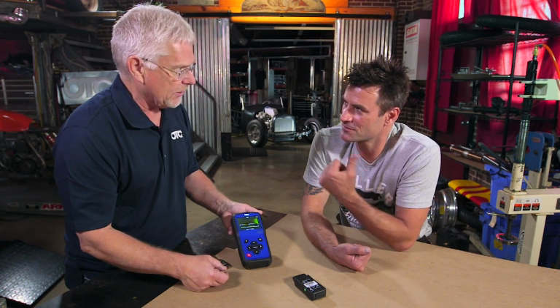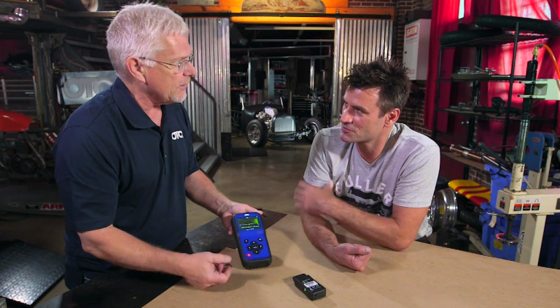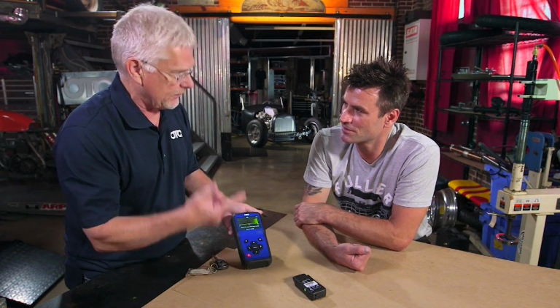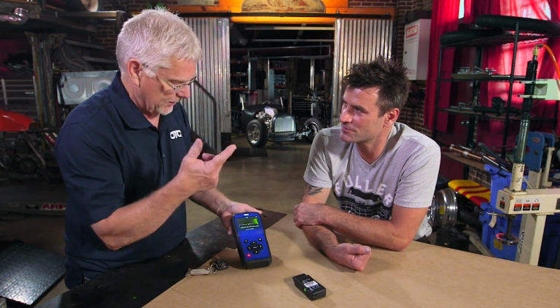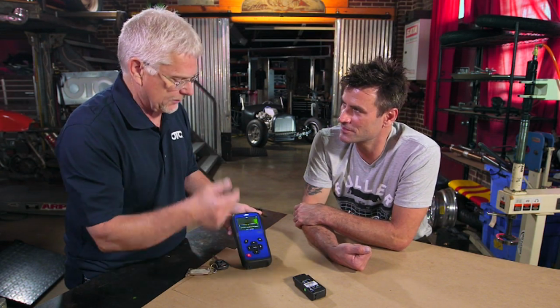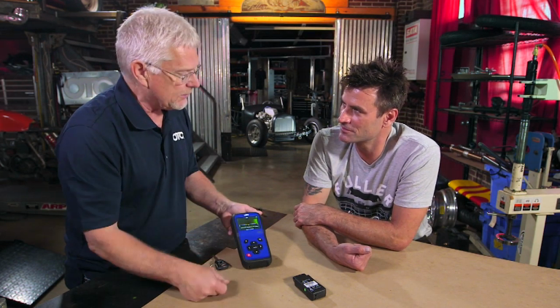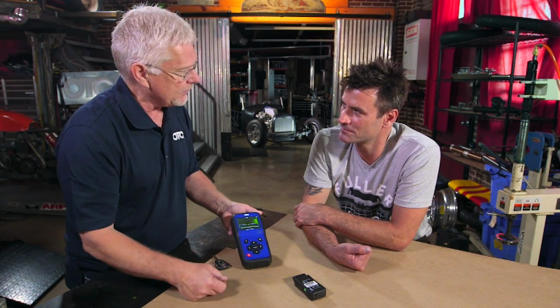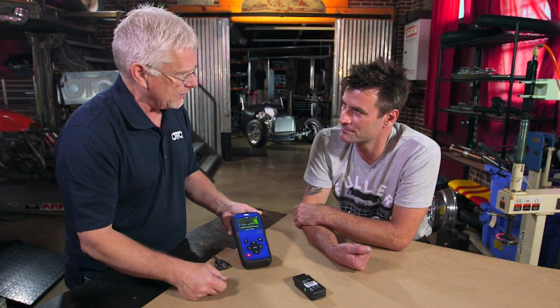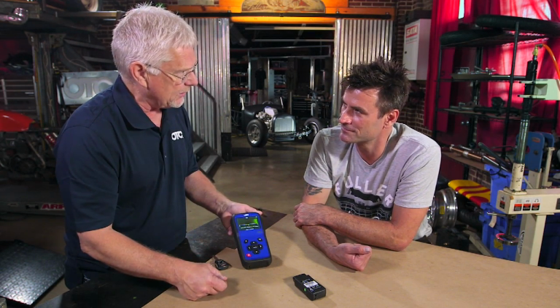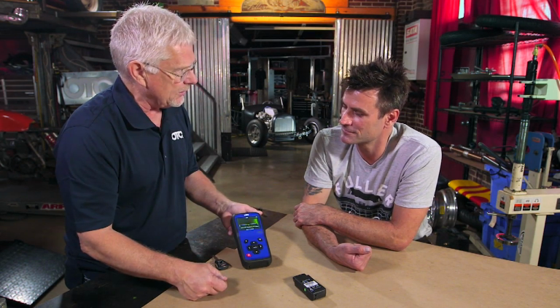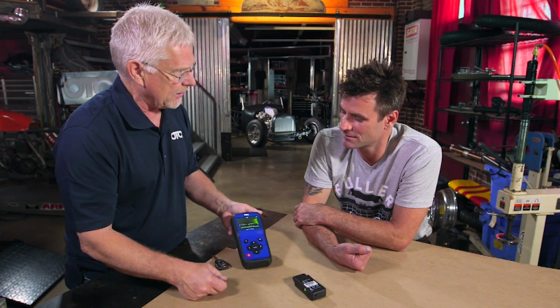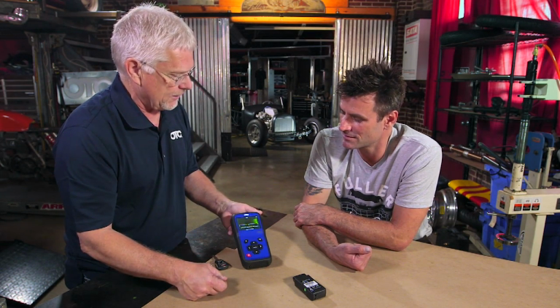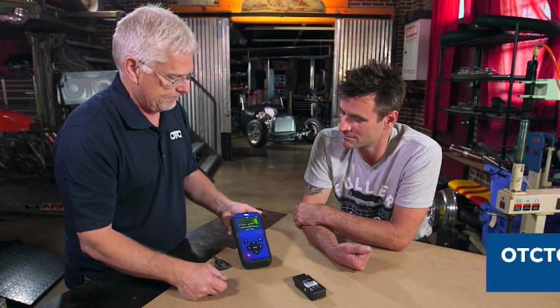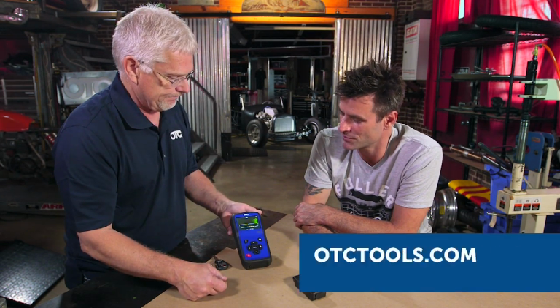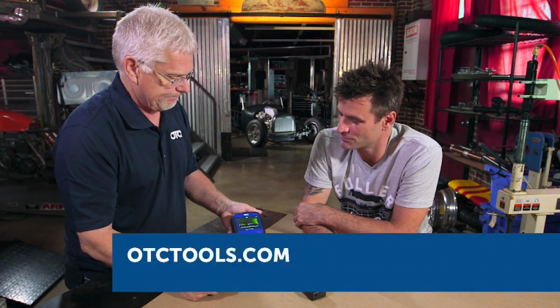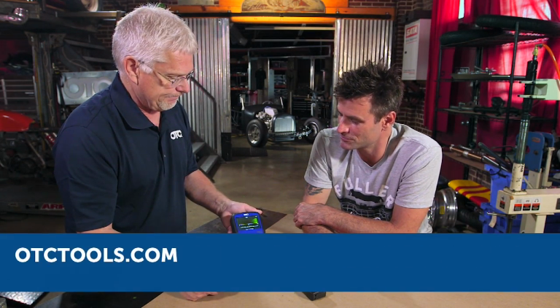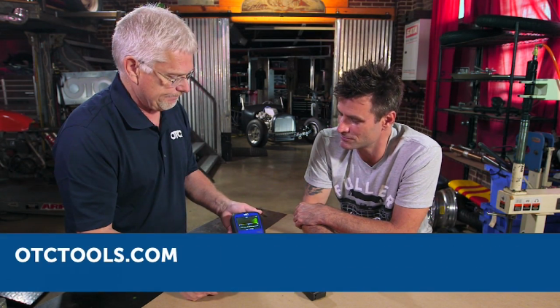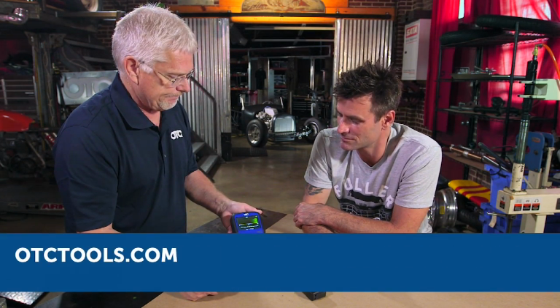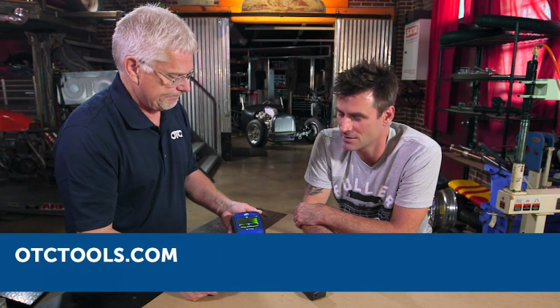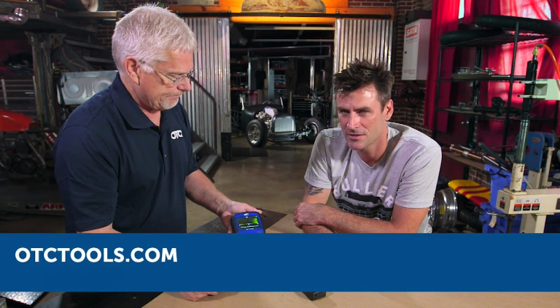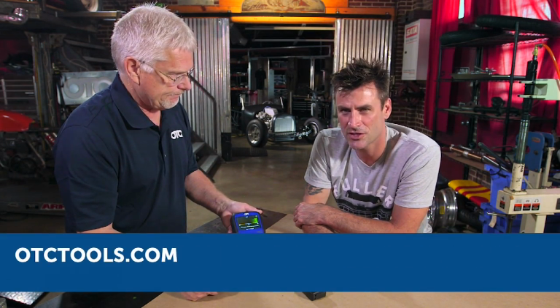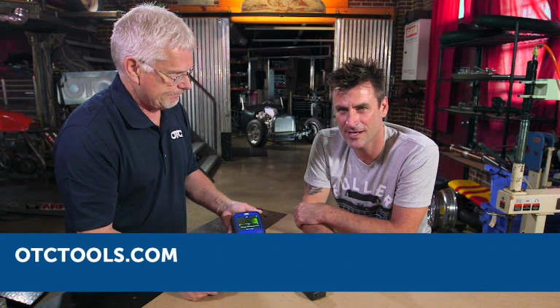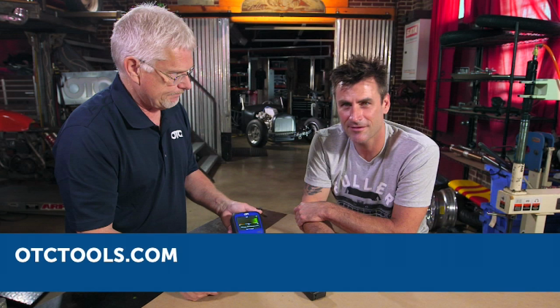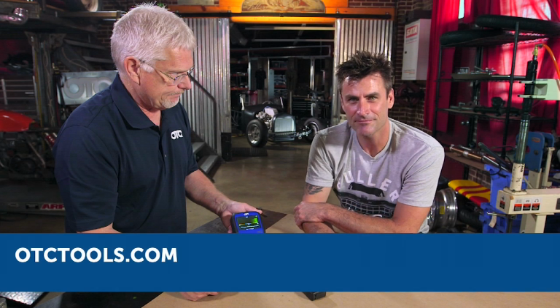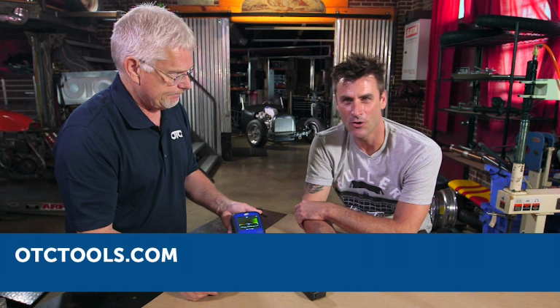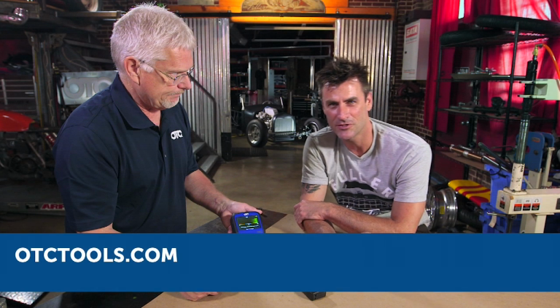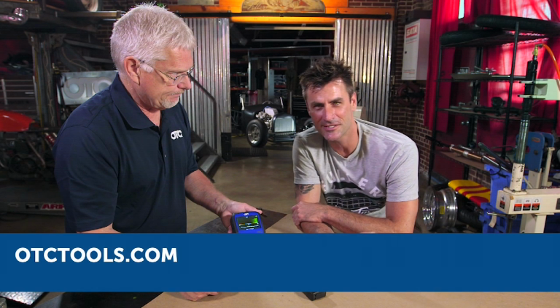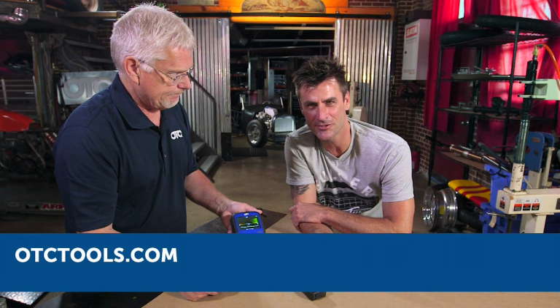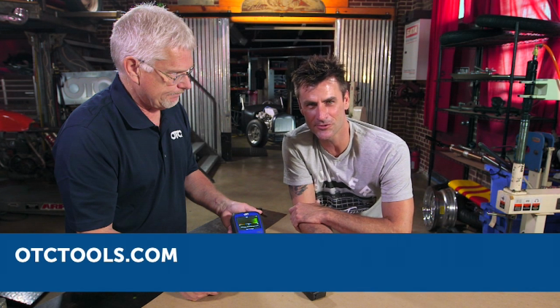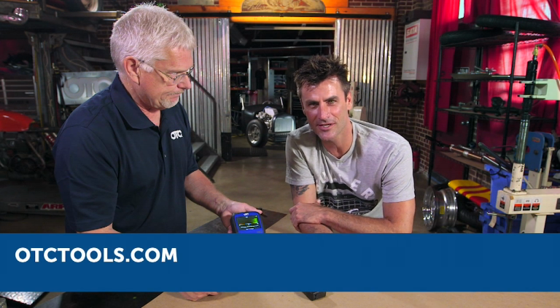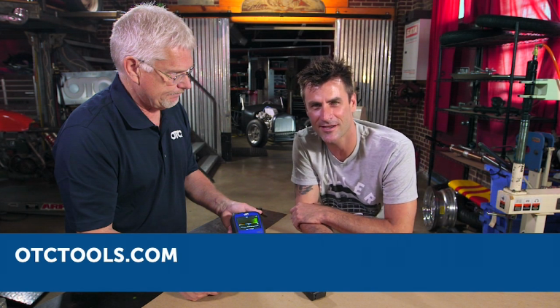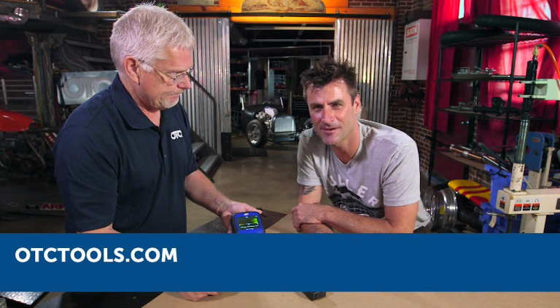Pretty cool tool. Check it out at OTCTools.com.